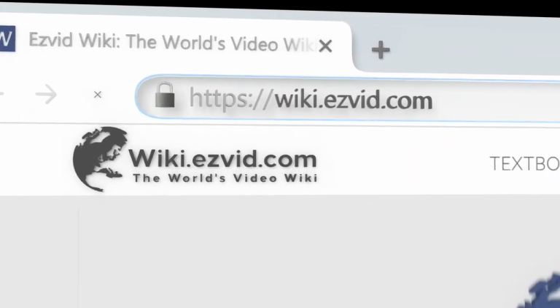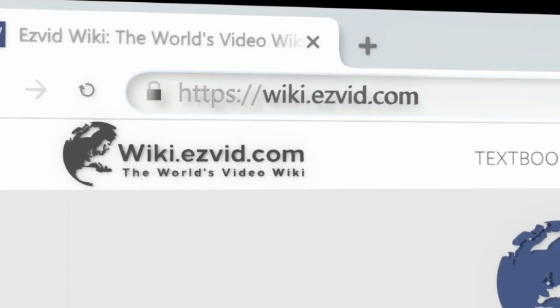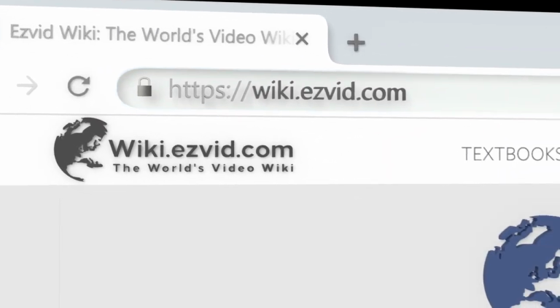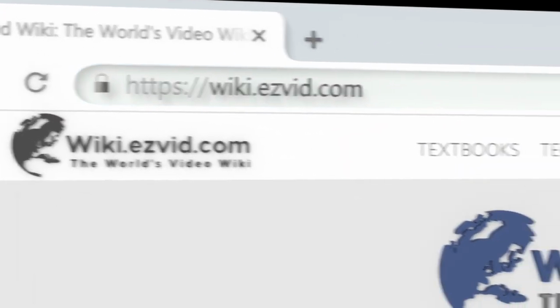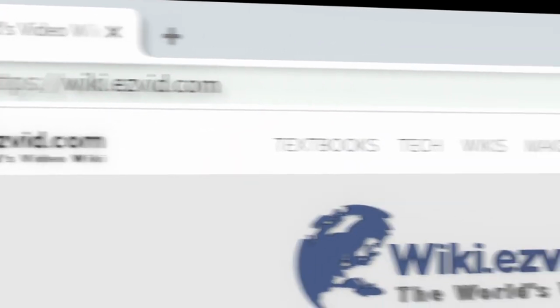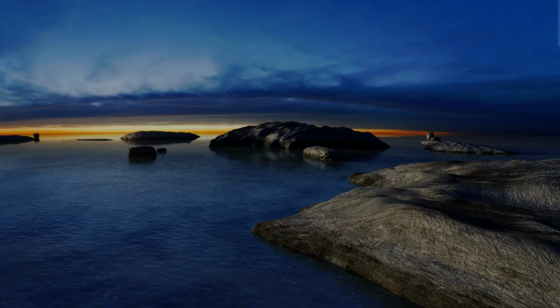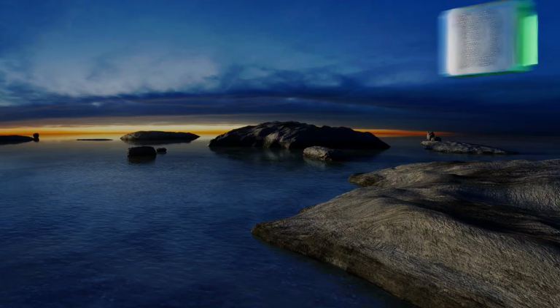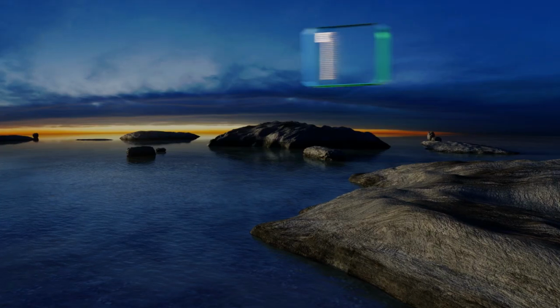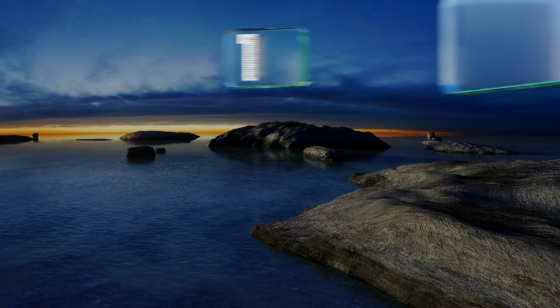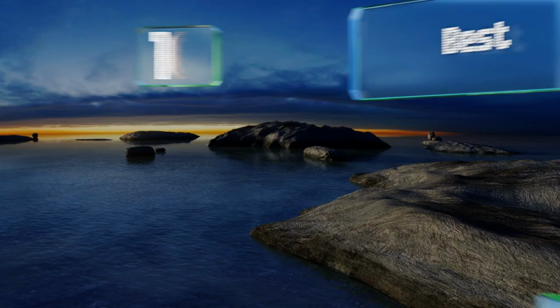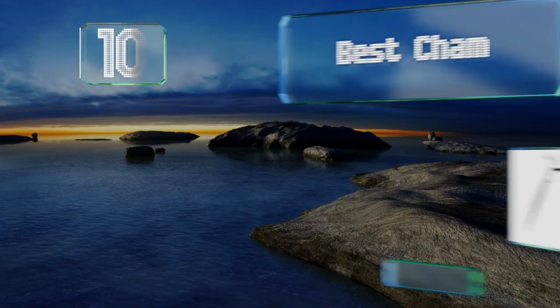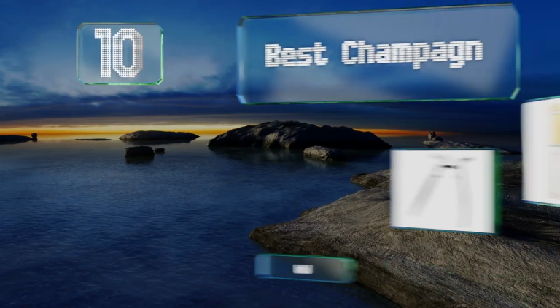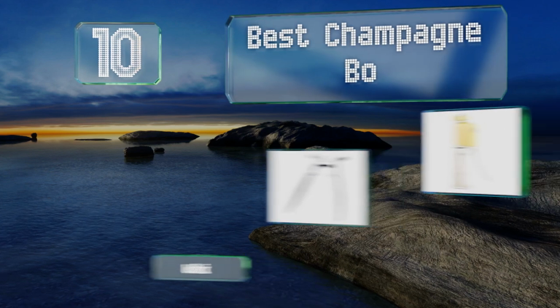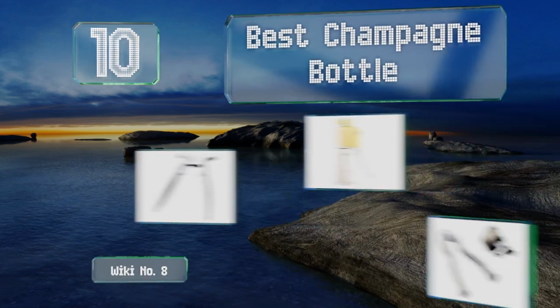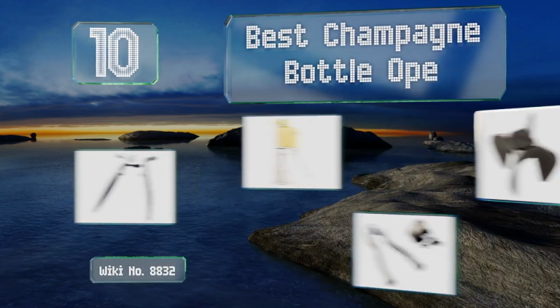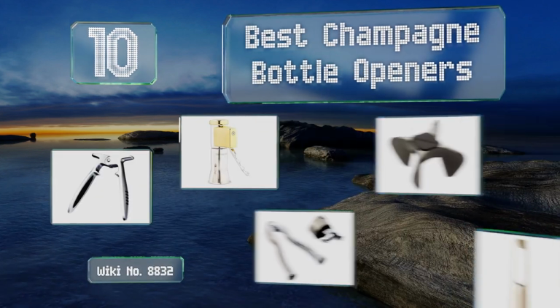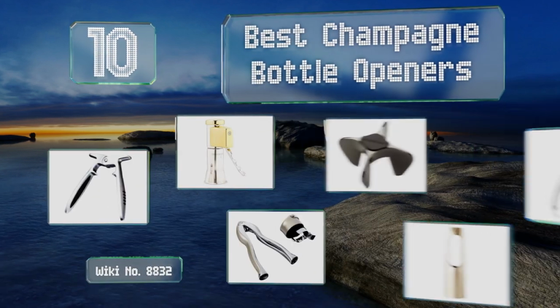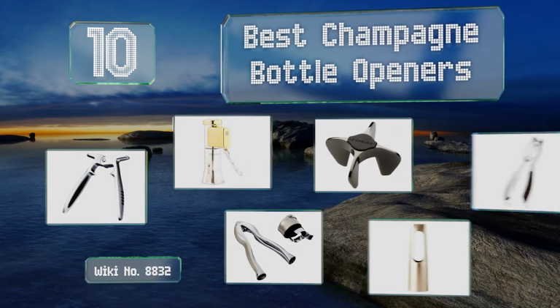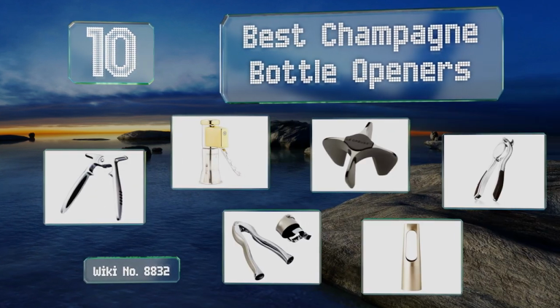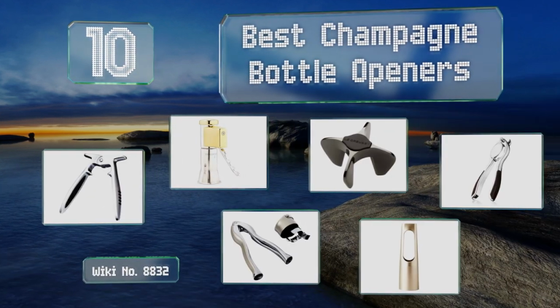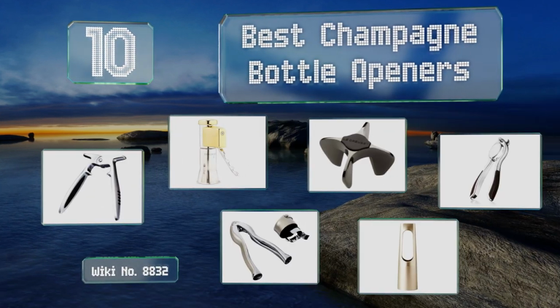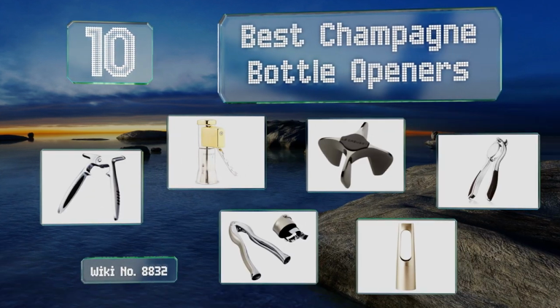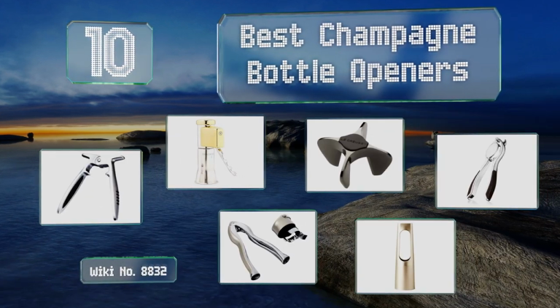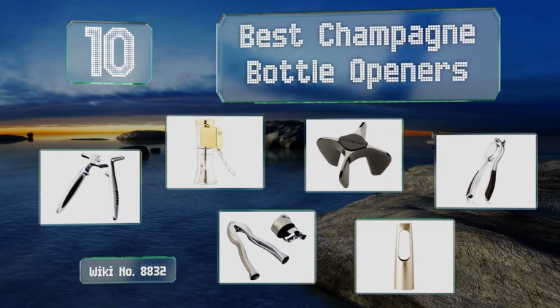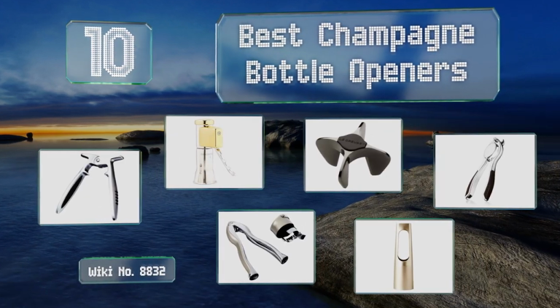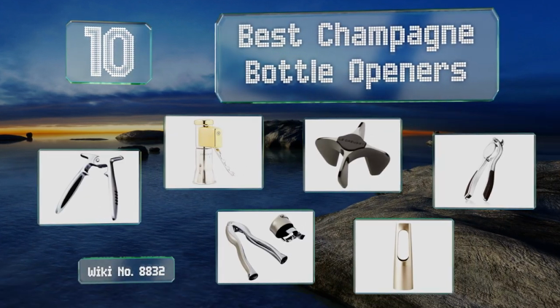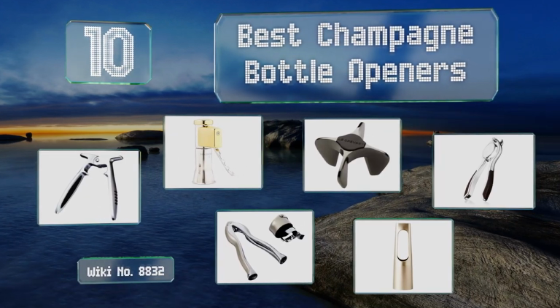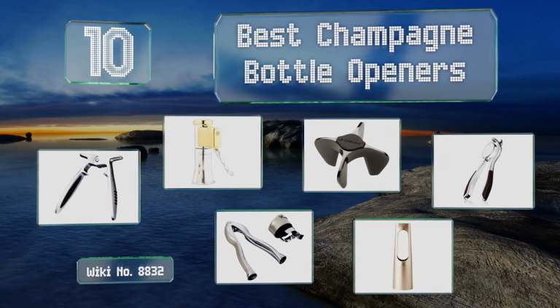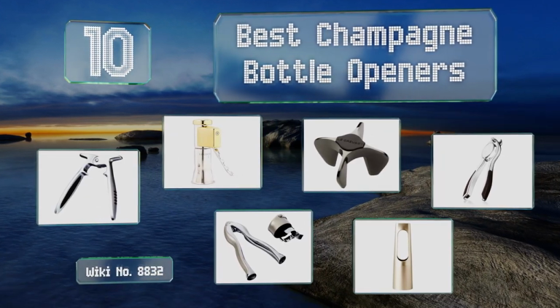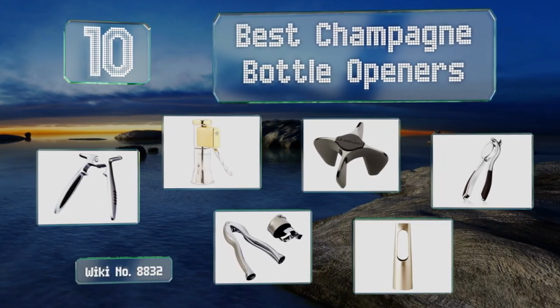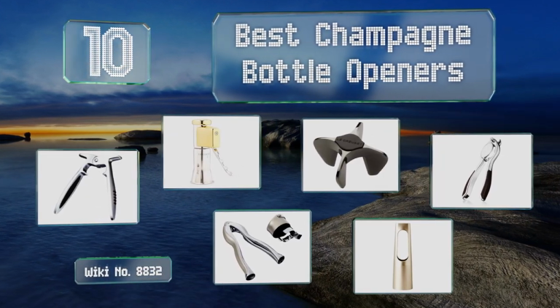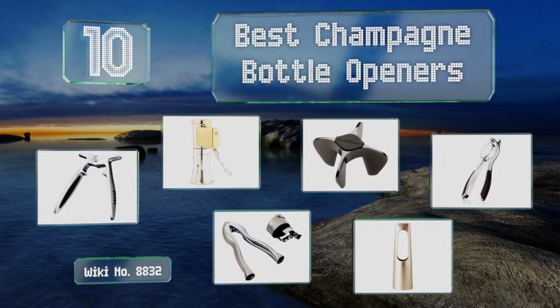EasyVid presents the 10 best champagne bottle openers. Let's get started with the list.